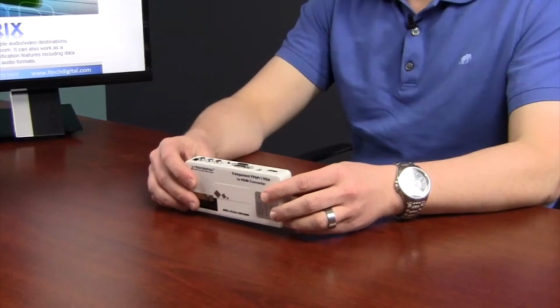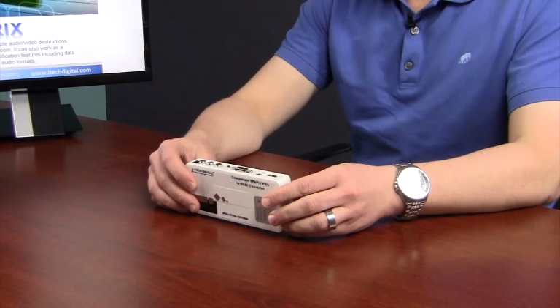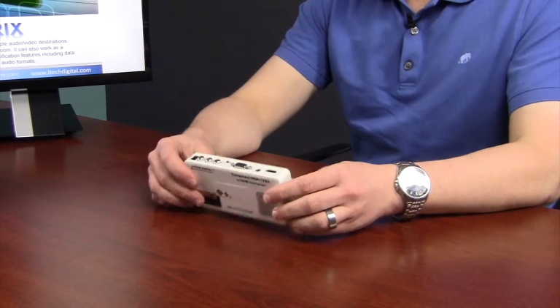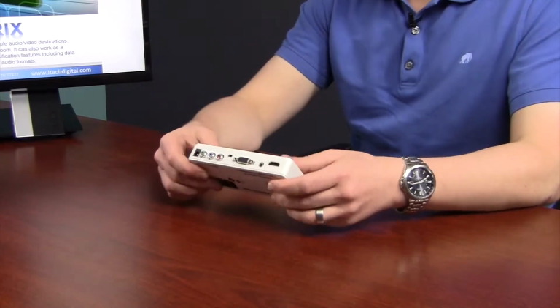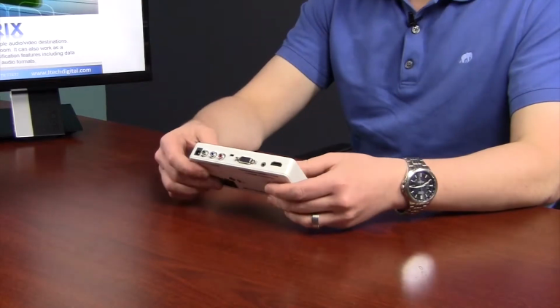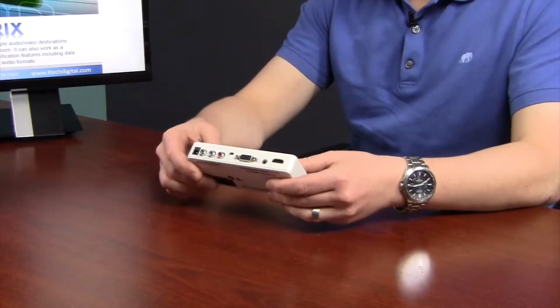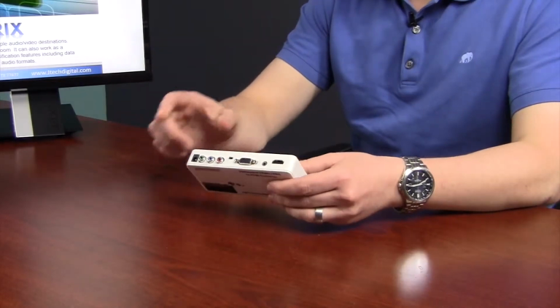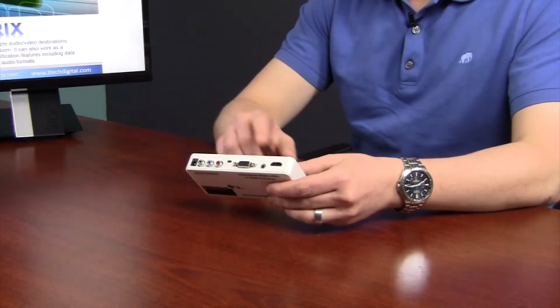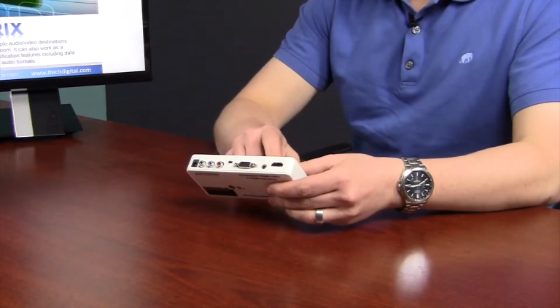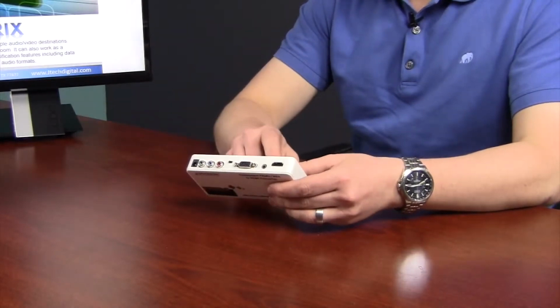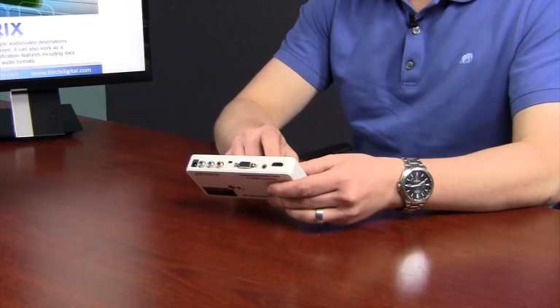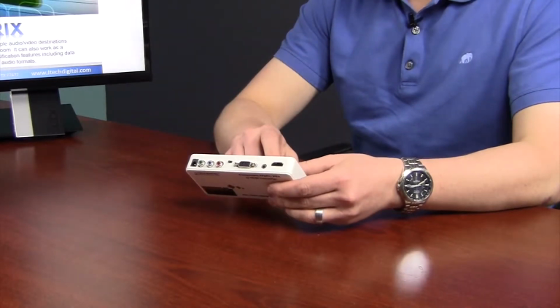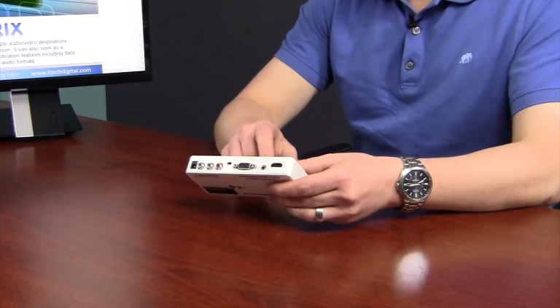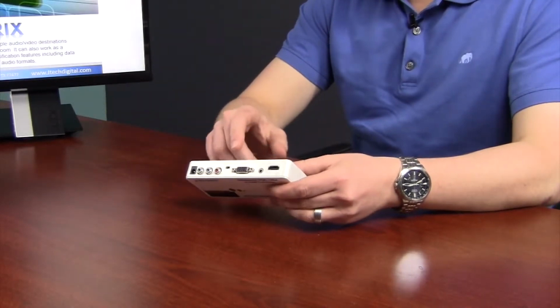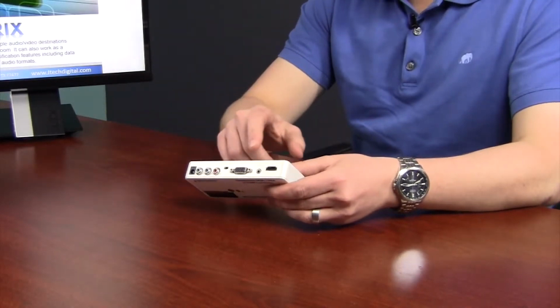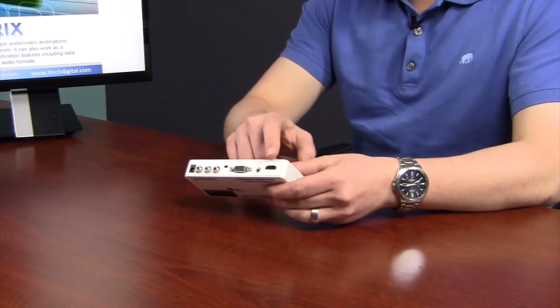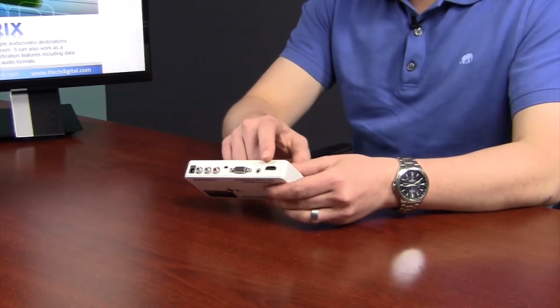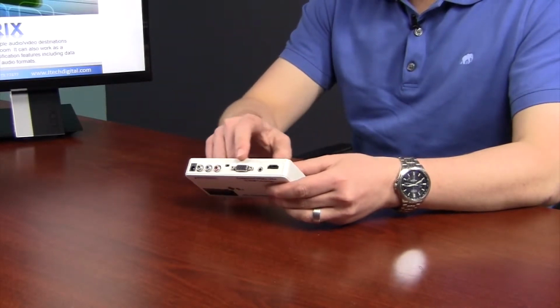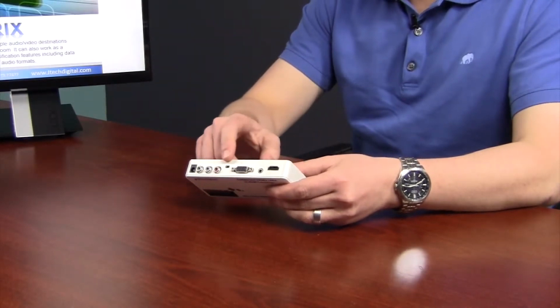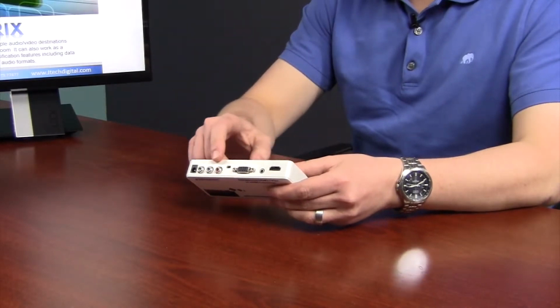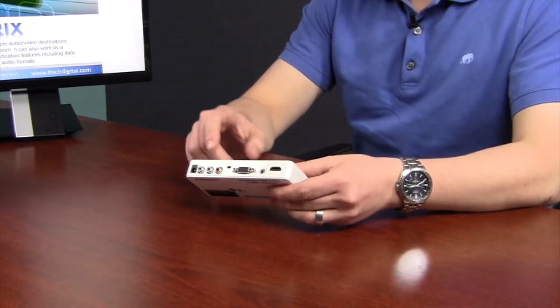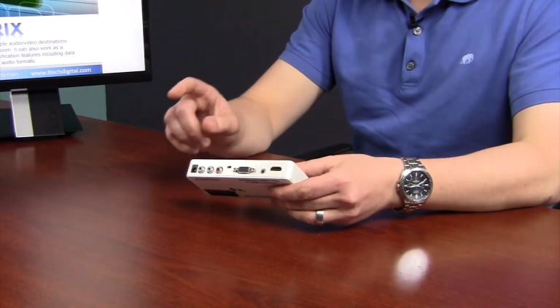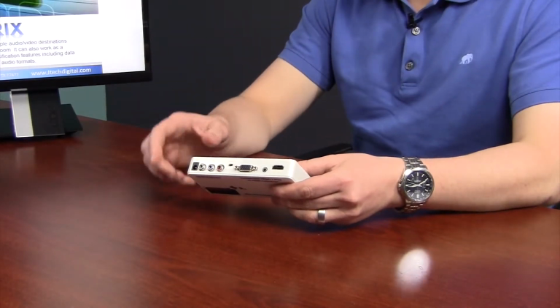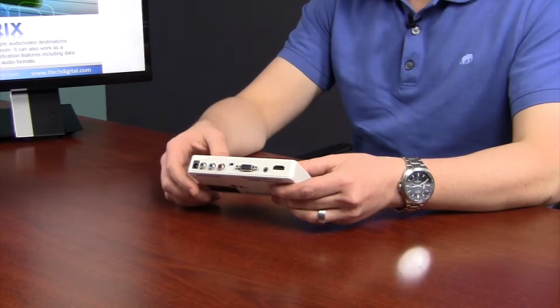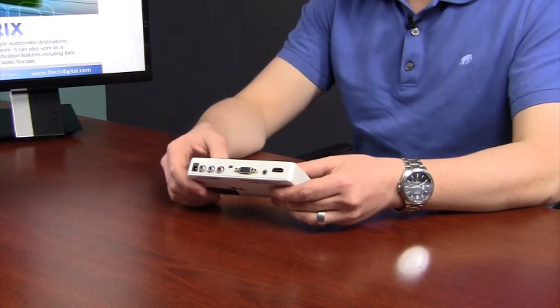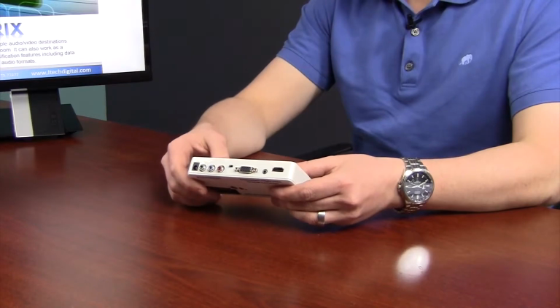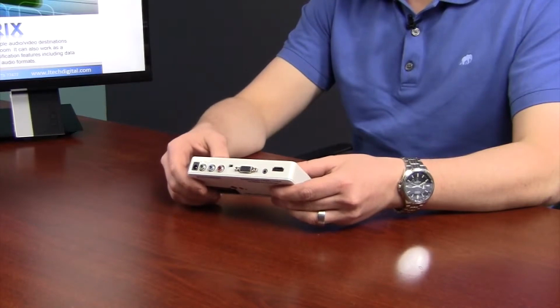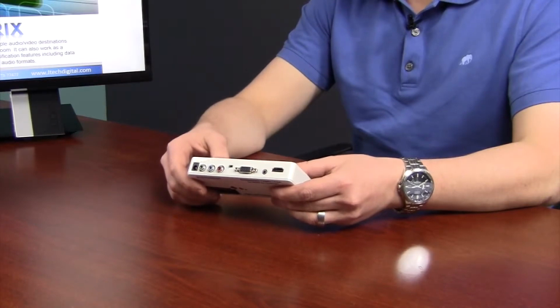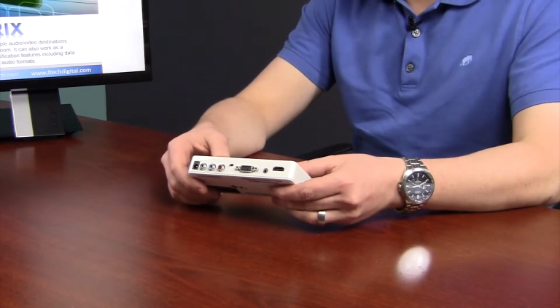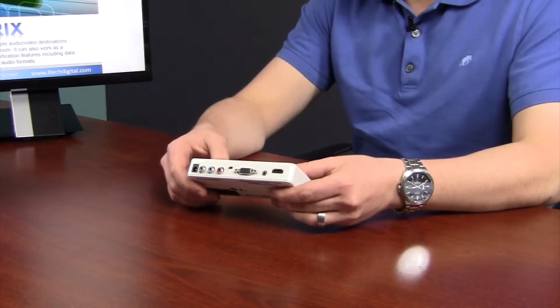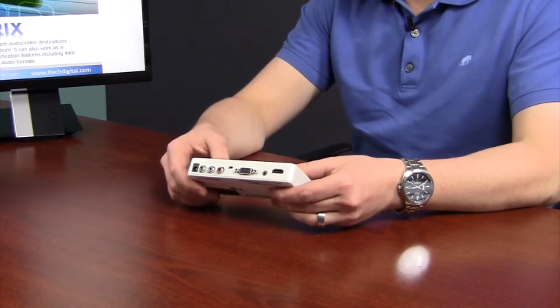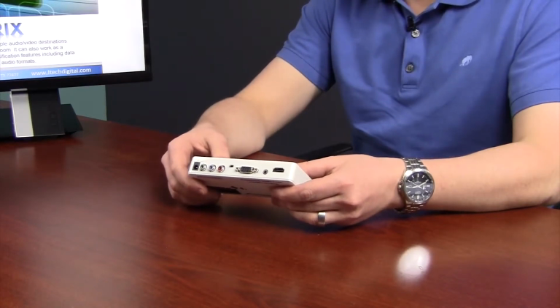I love the layout of this product from JTEC Digital. They put all their inputs and outputs on one side of the panel, making it incredibly easy to use.